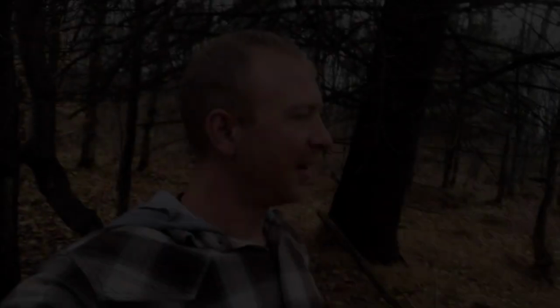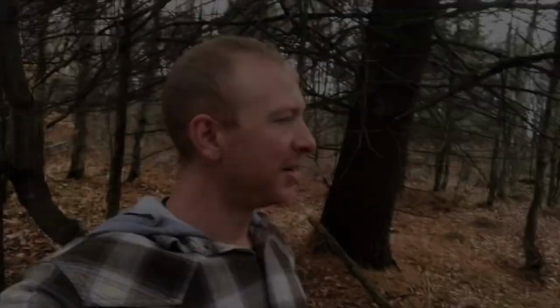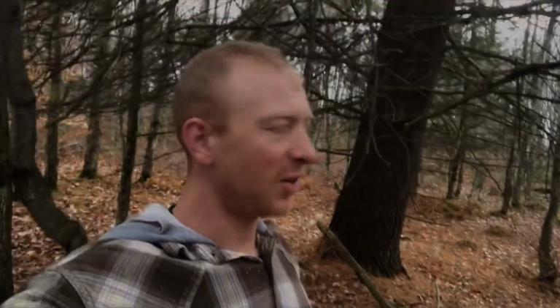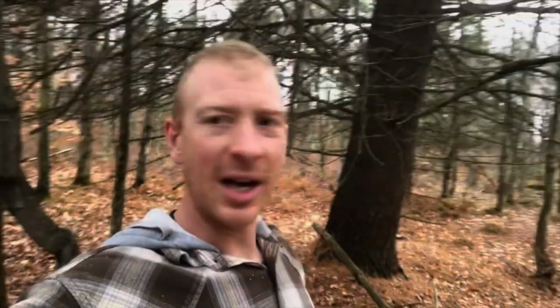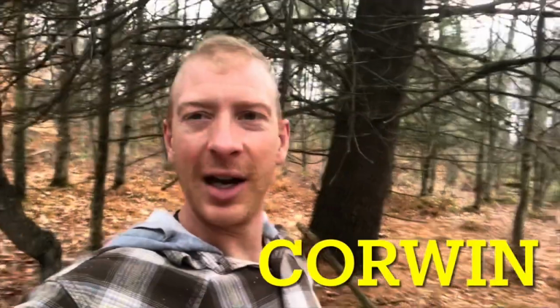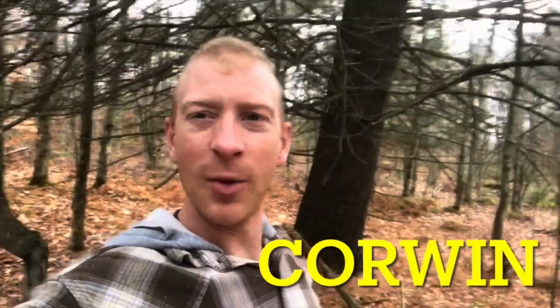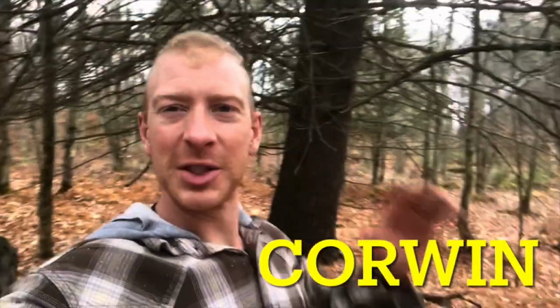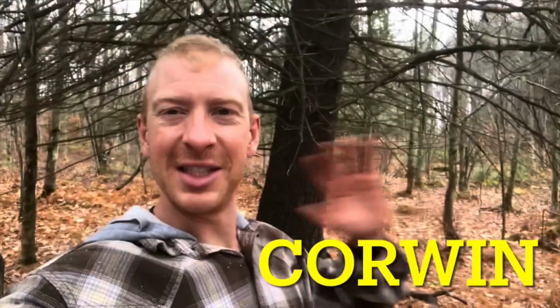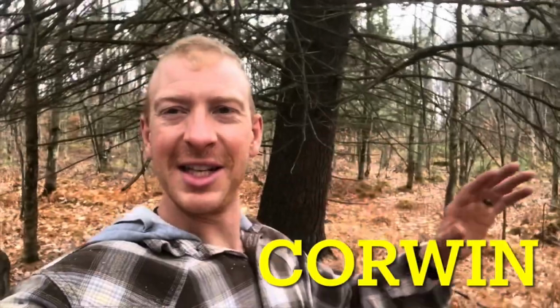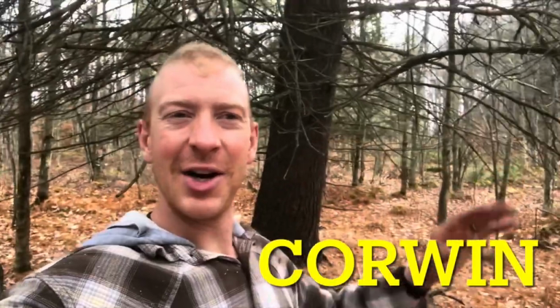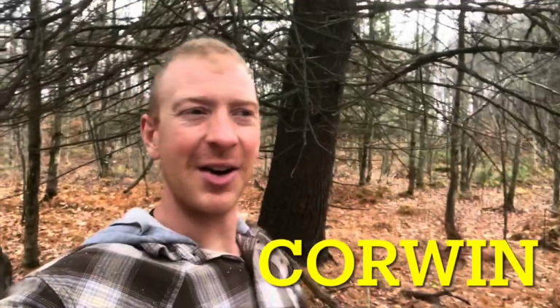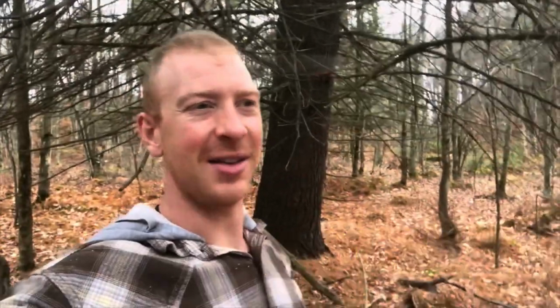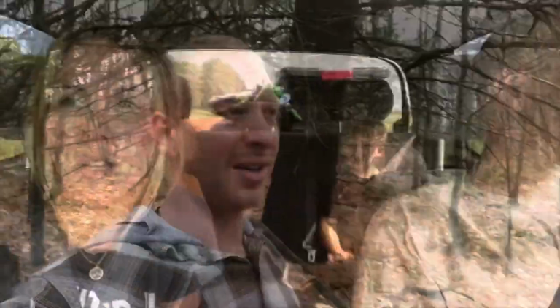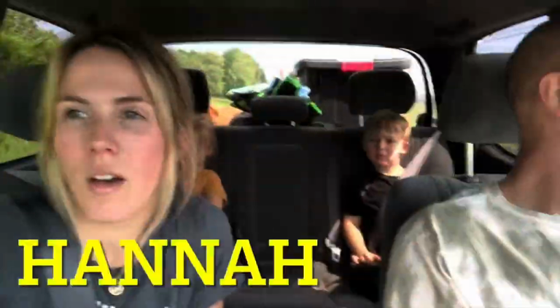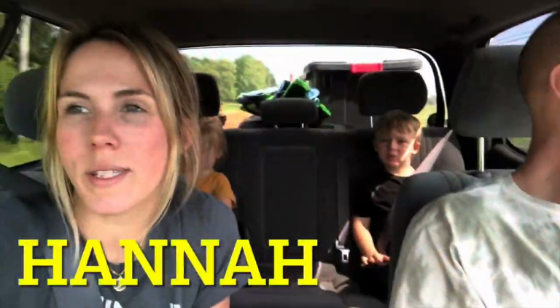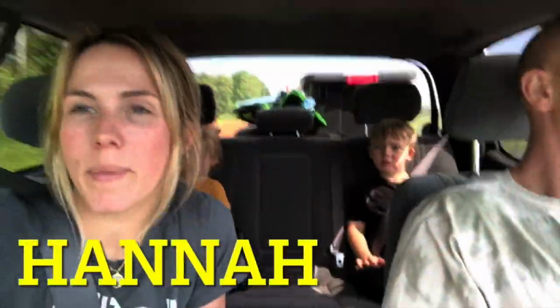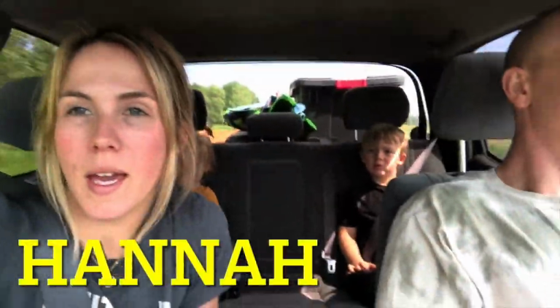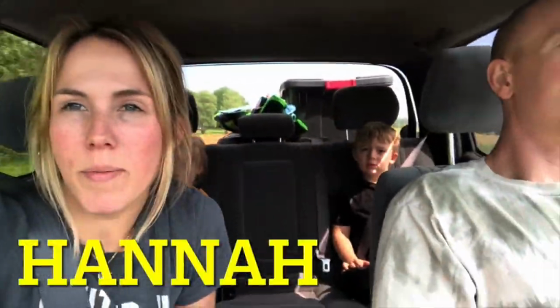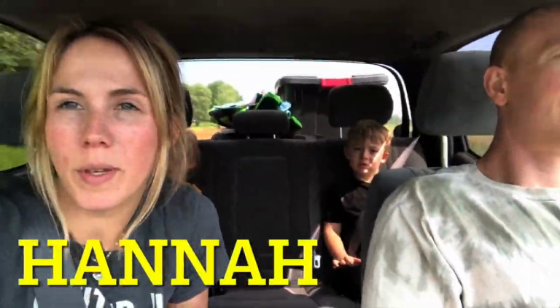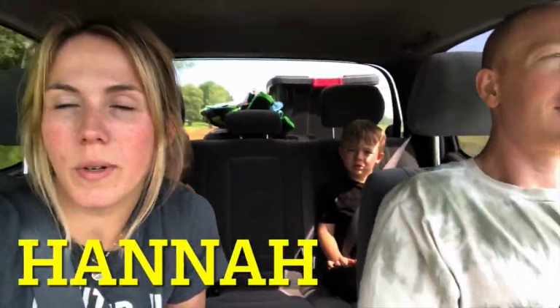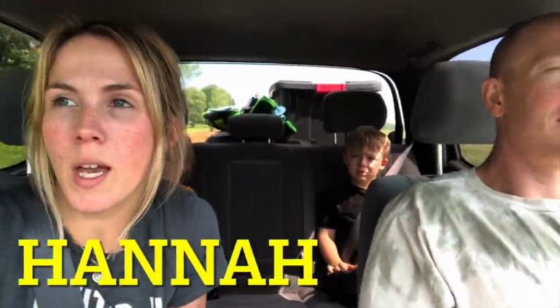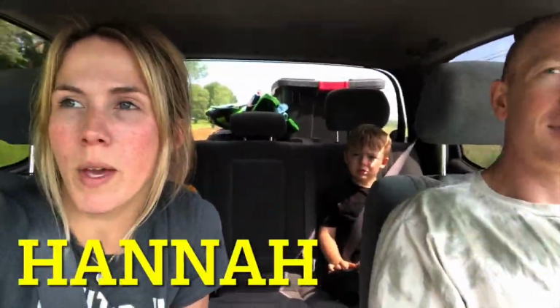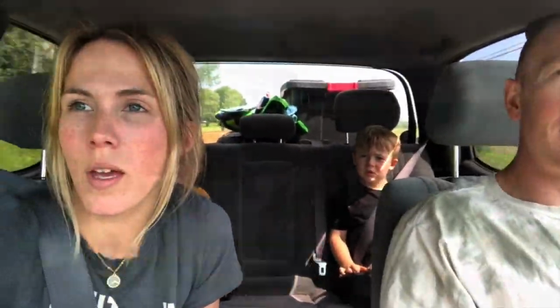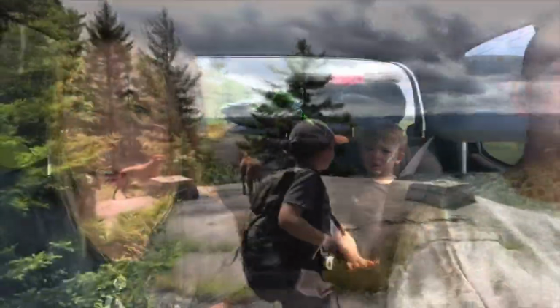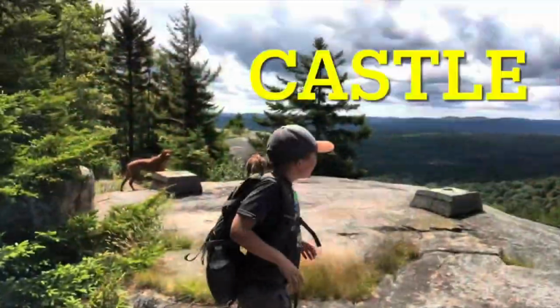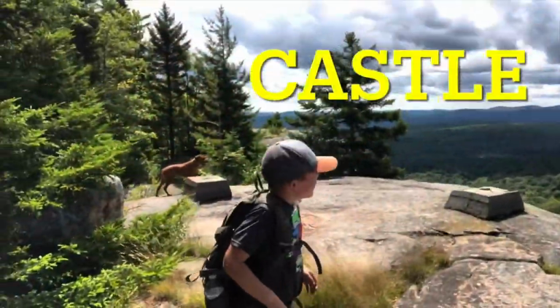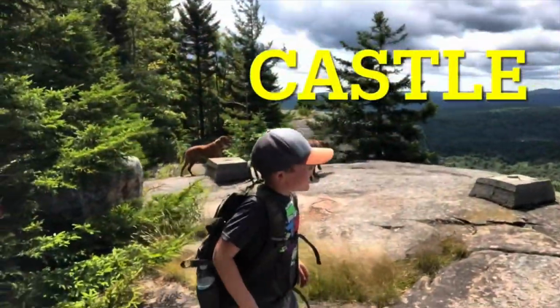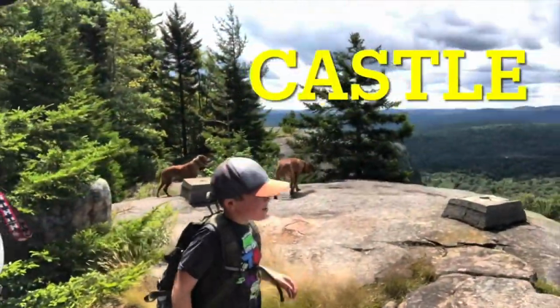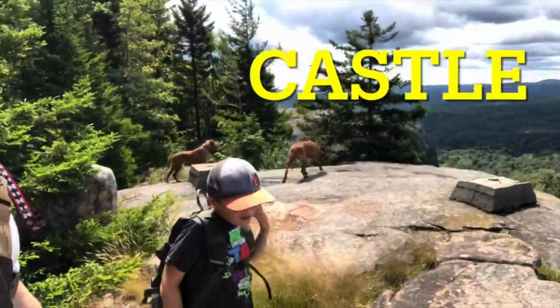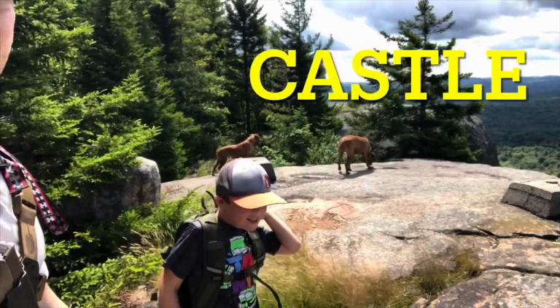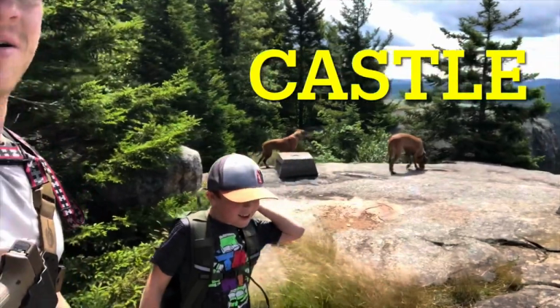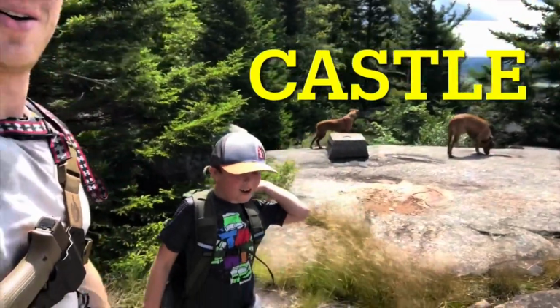Look out here and watch the deer. We're gonna go set up camp because we're camping. This is crazy large.